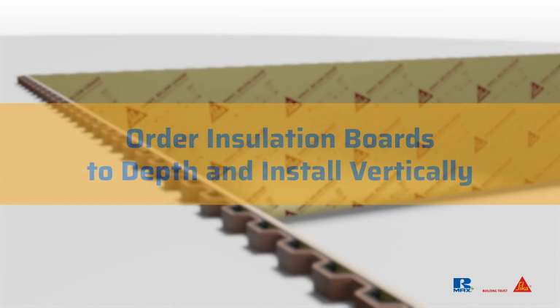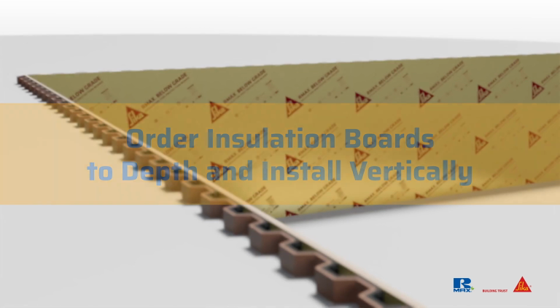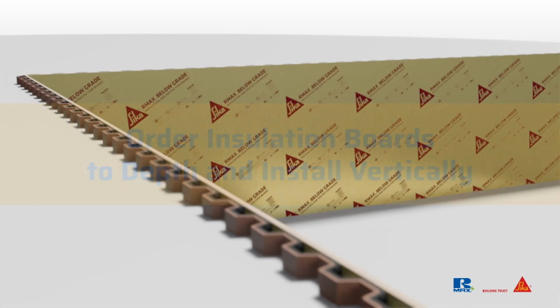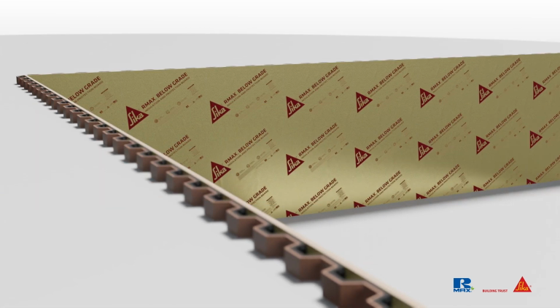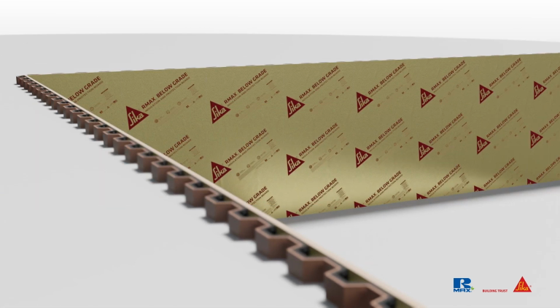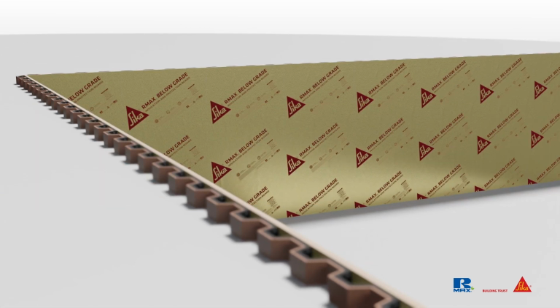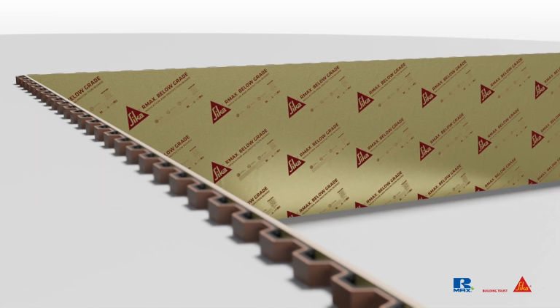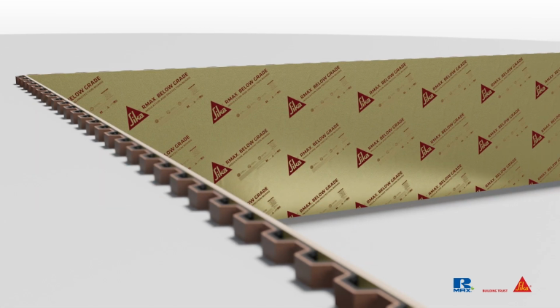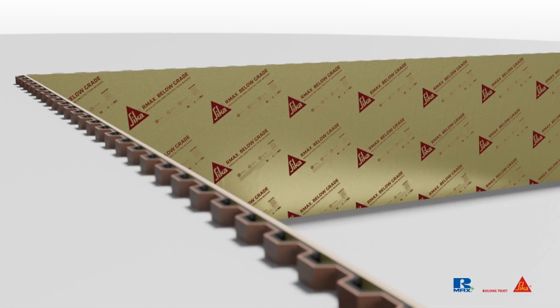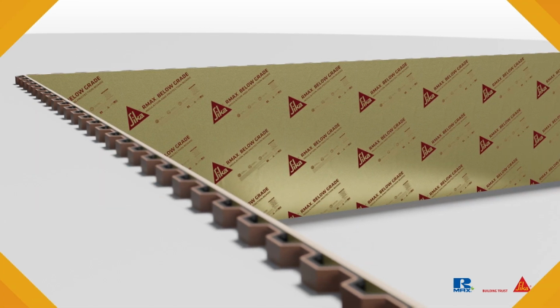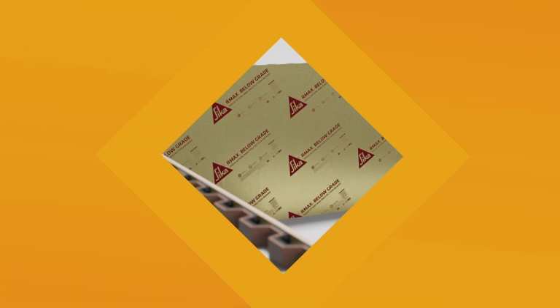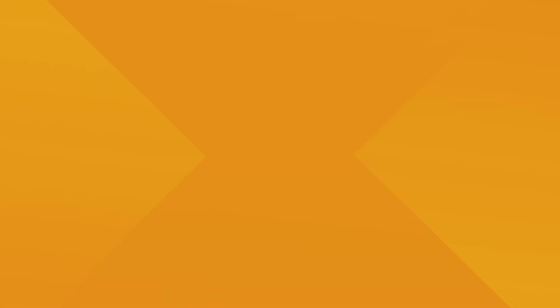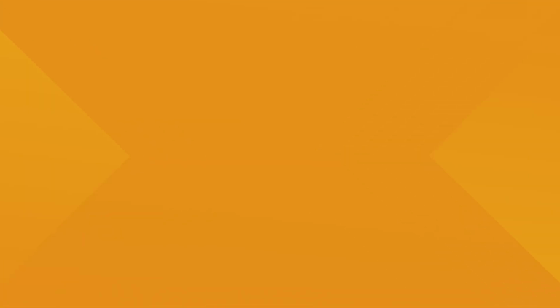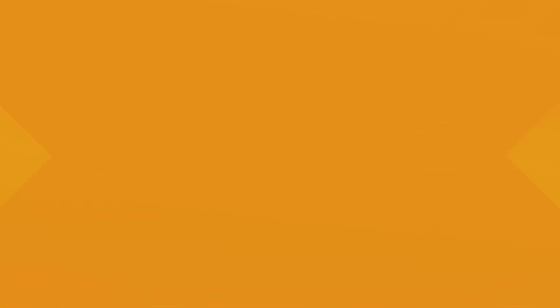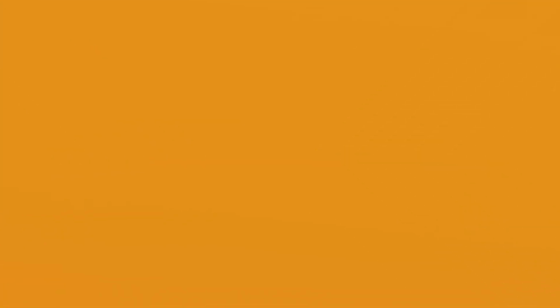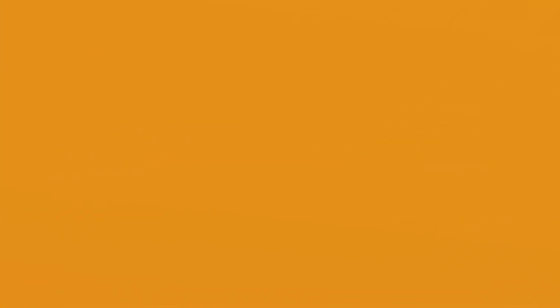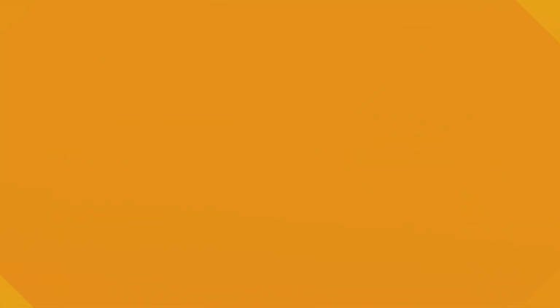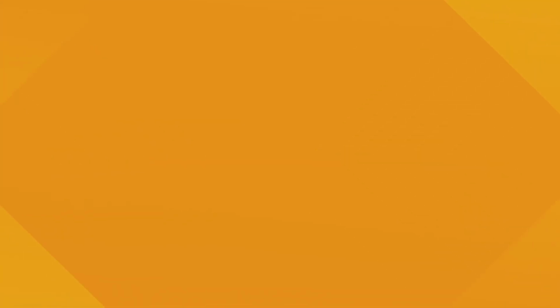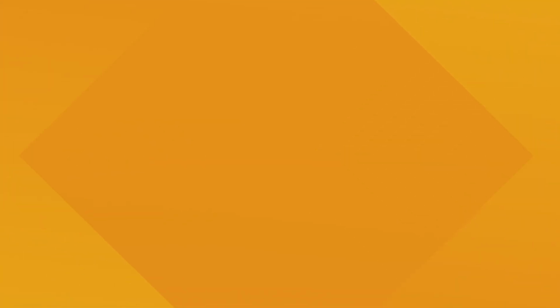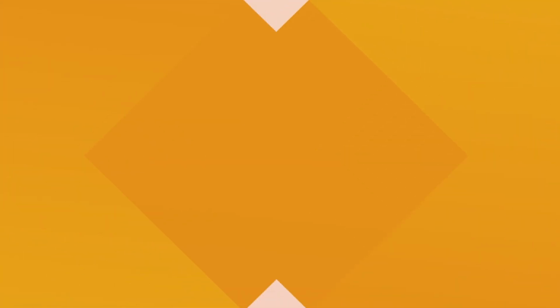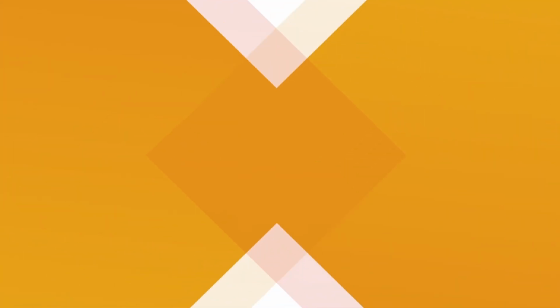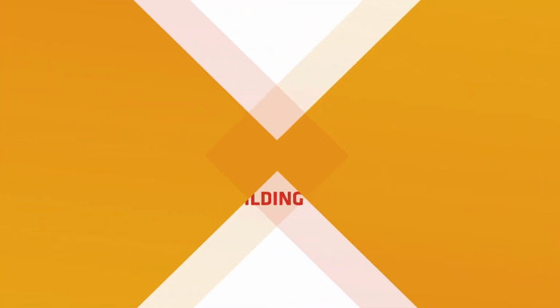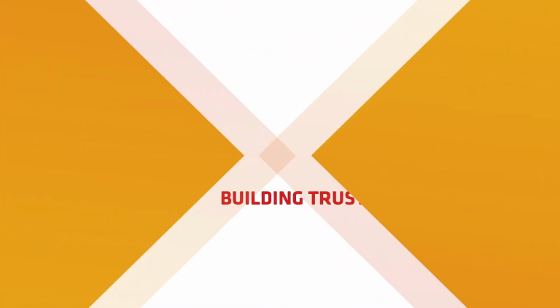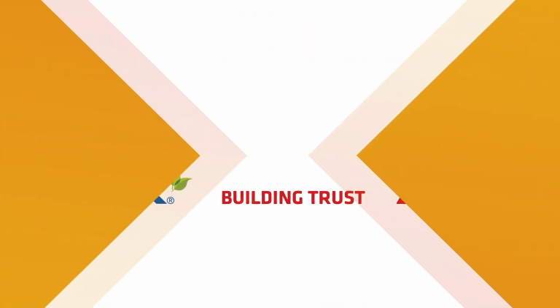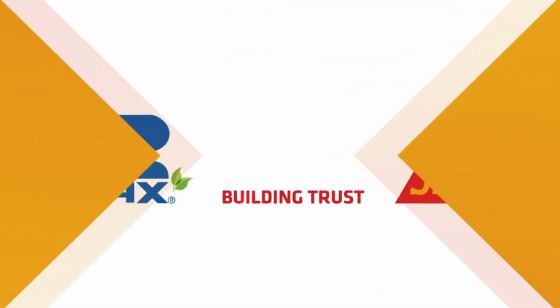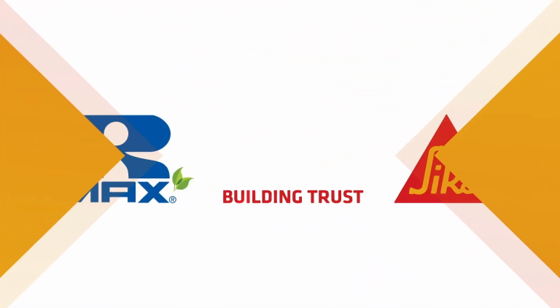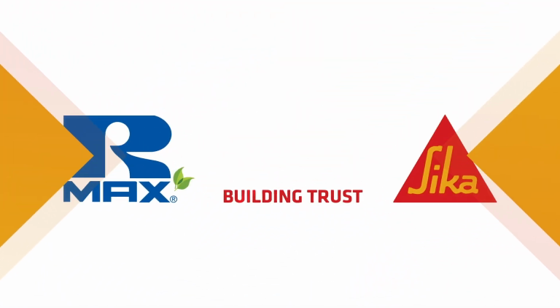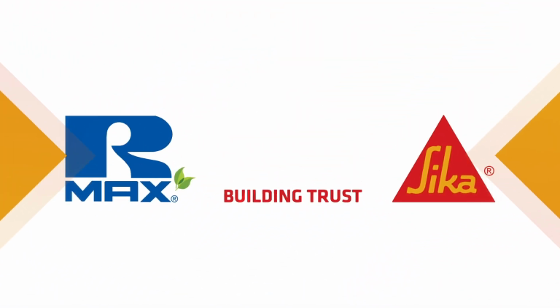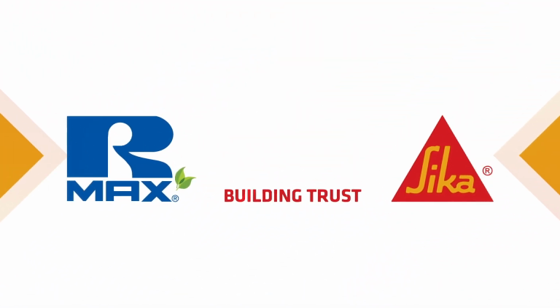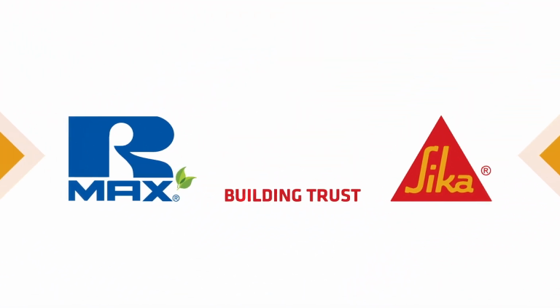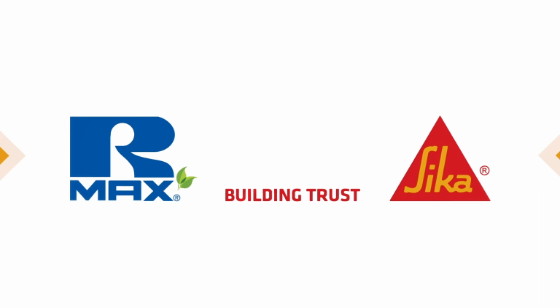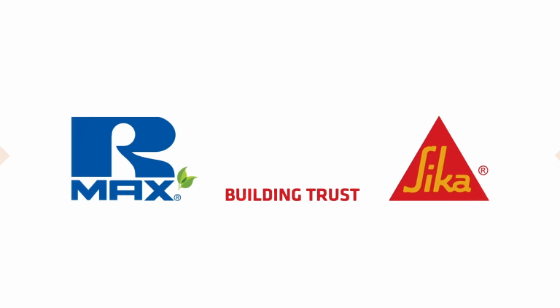And that's it! You're now ready to tackle blindside foundation construction like a pro!